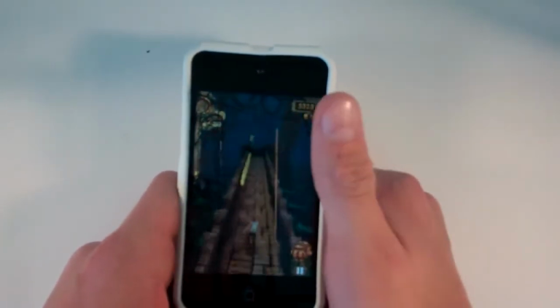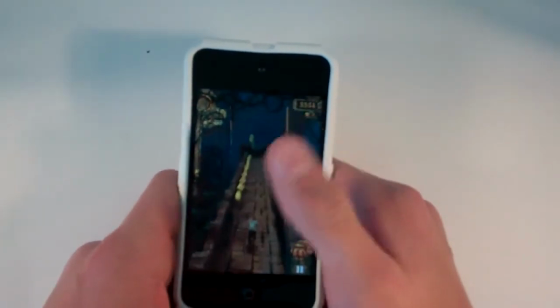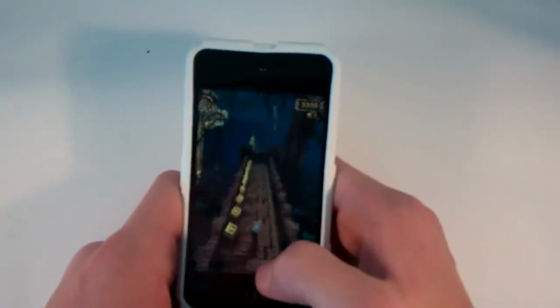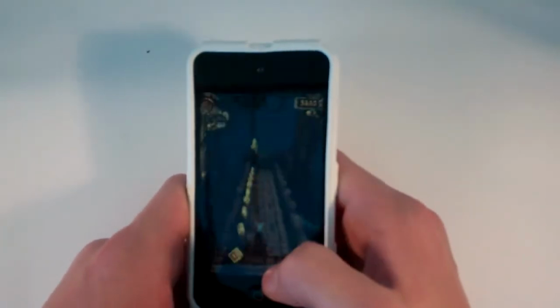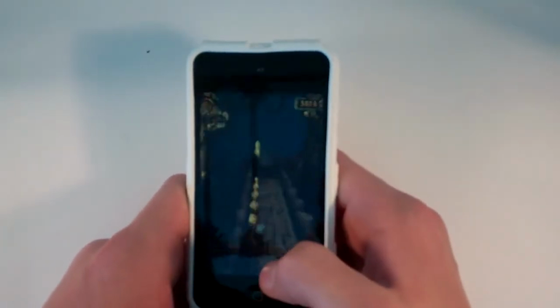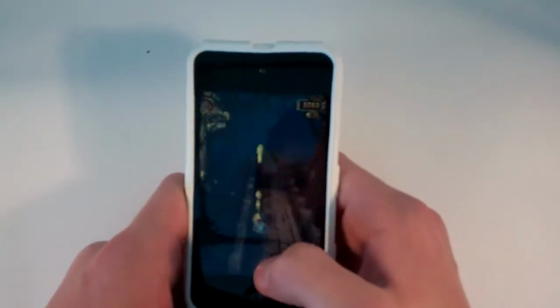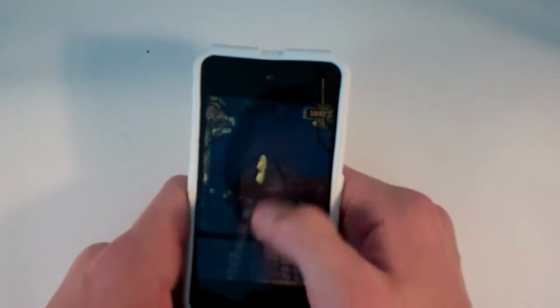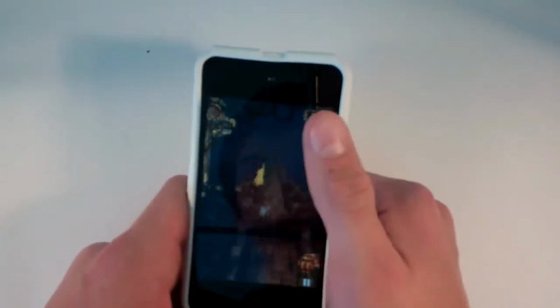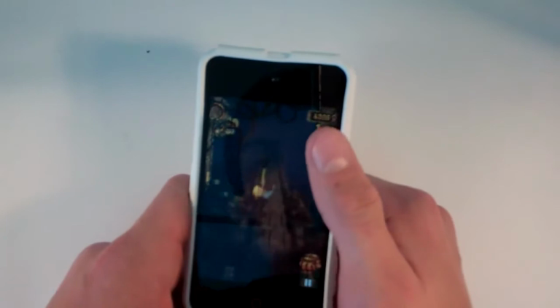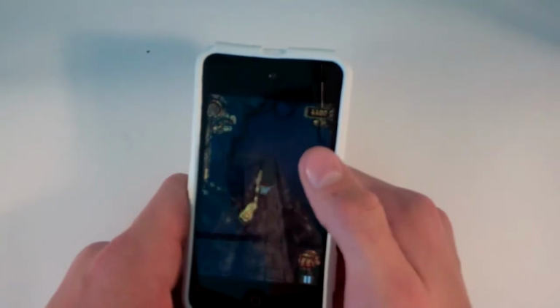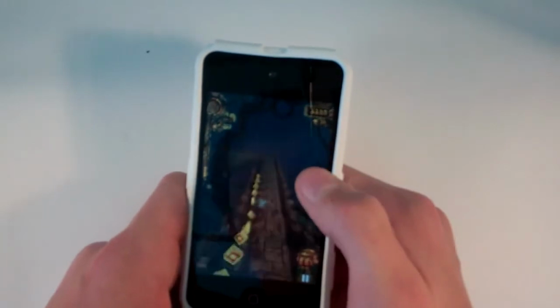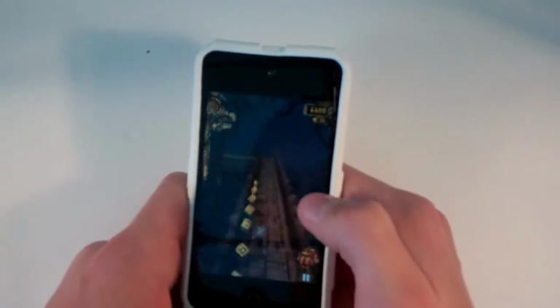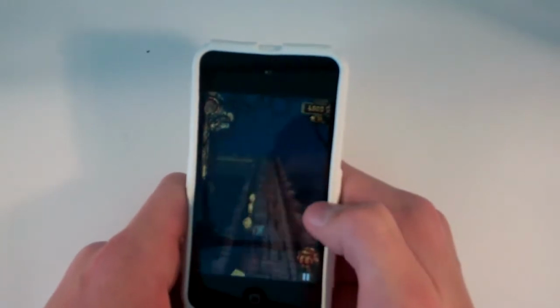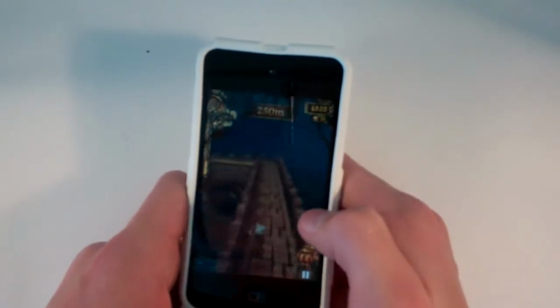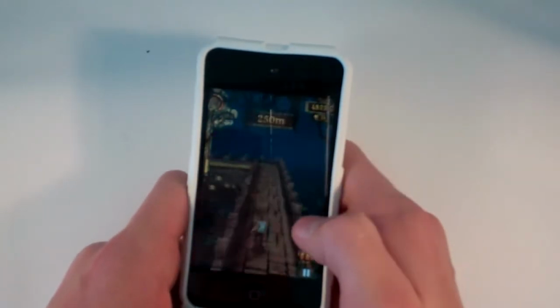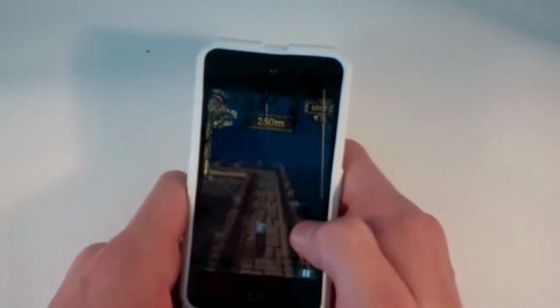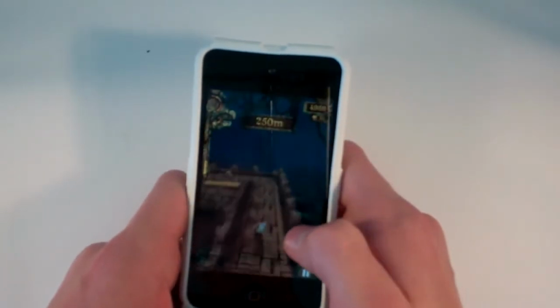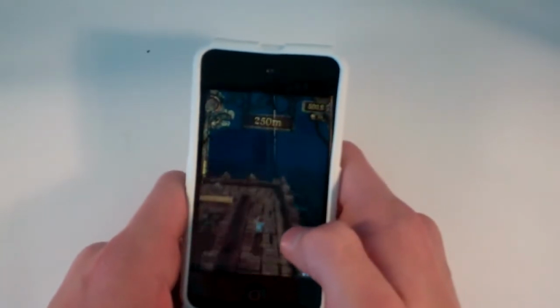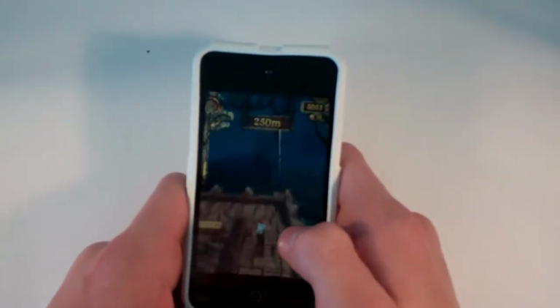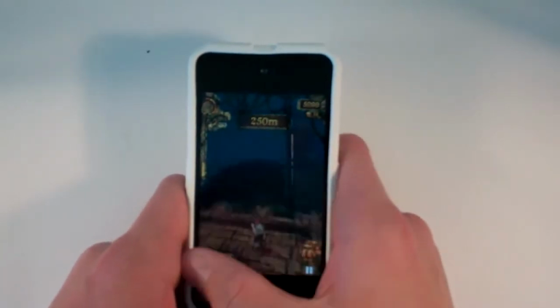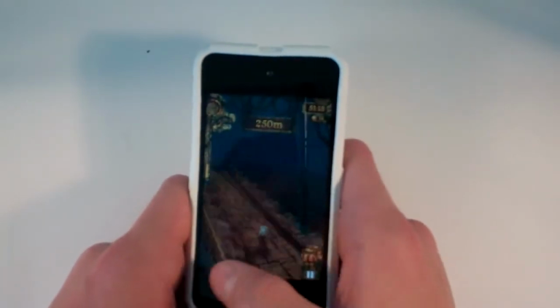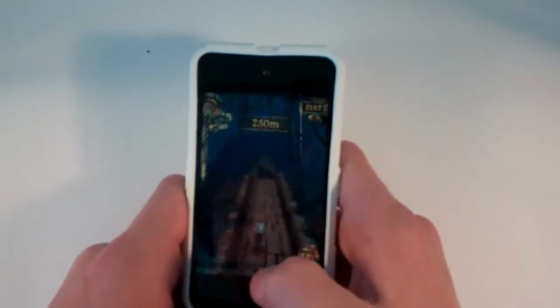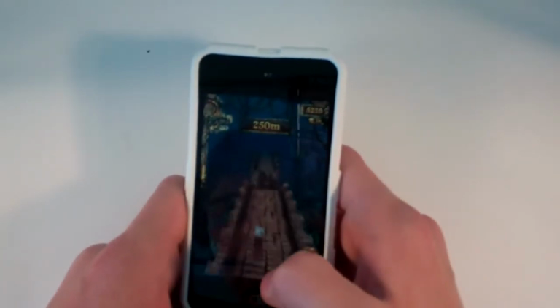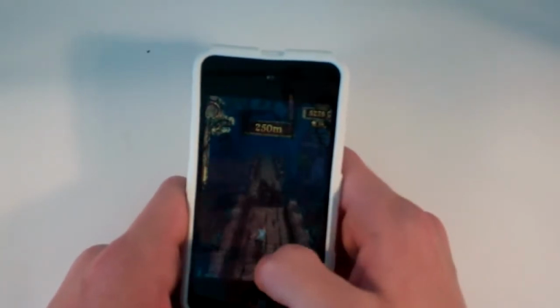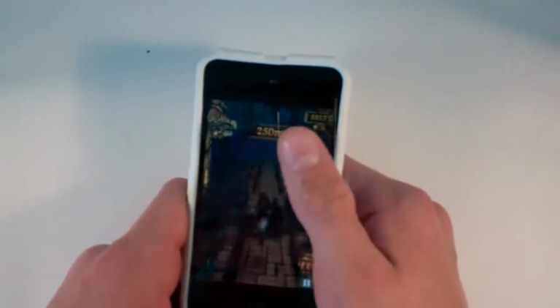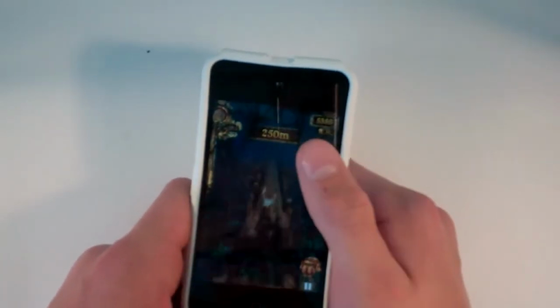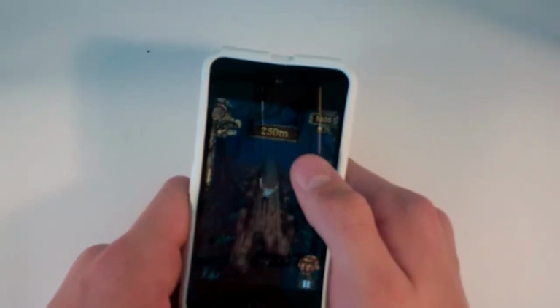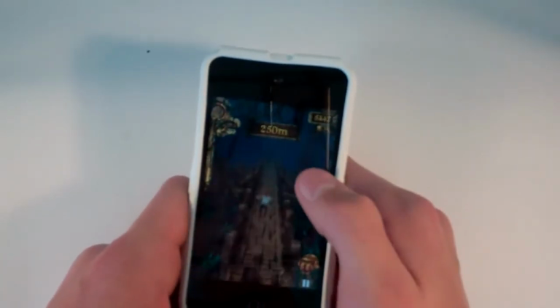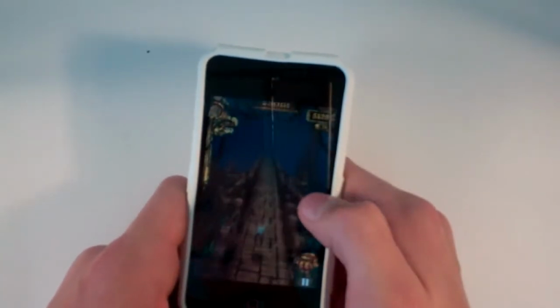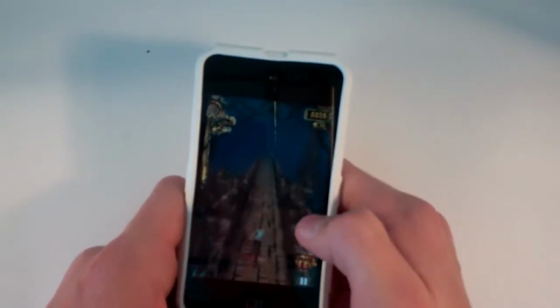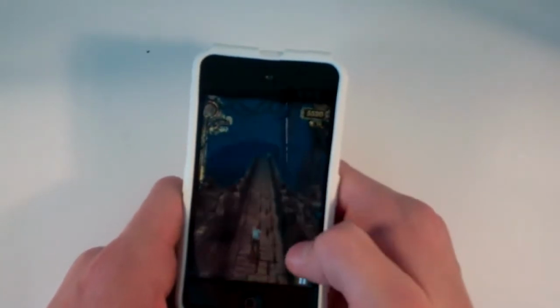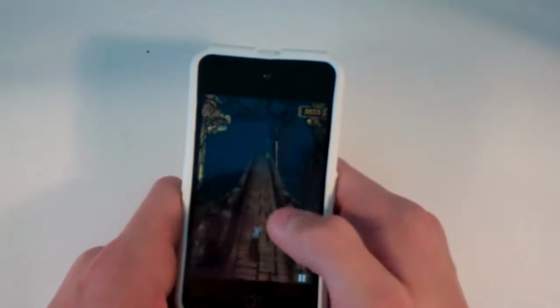The controls are simple. Swipe up to jump to dodge tree branches, fire, cliffs, all that kind of stuff.